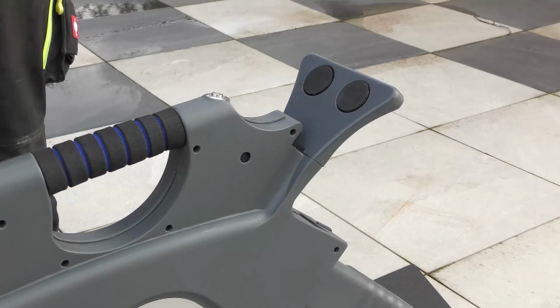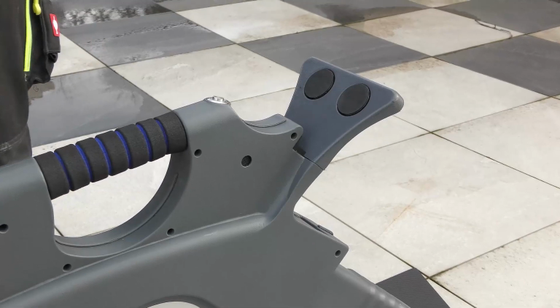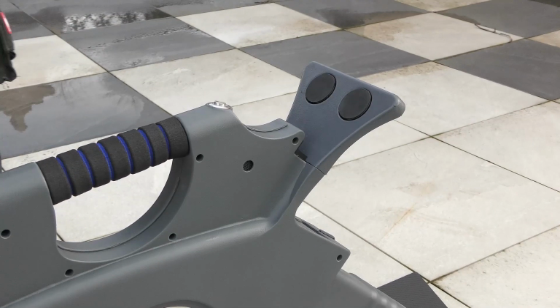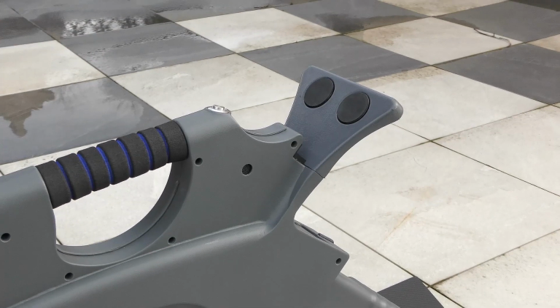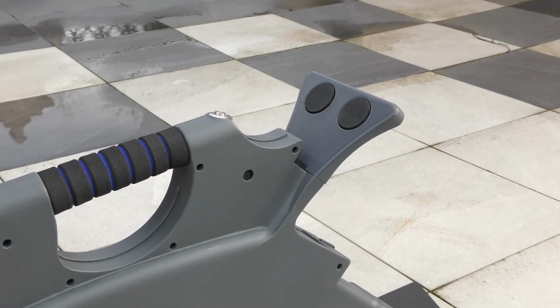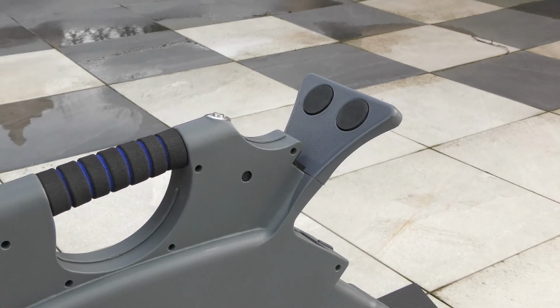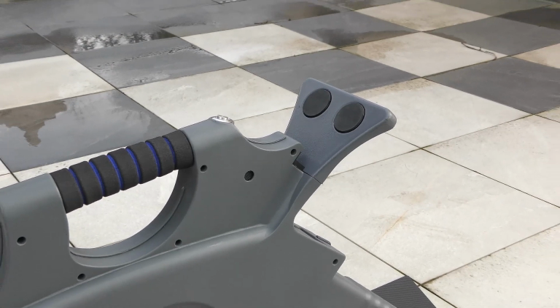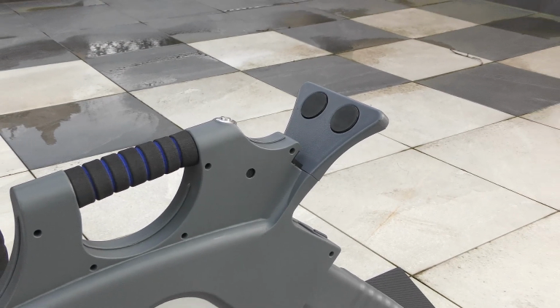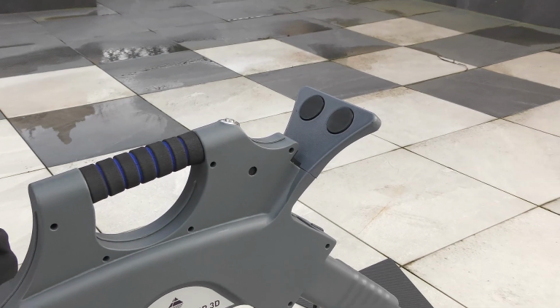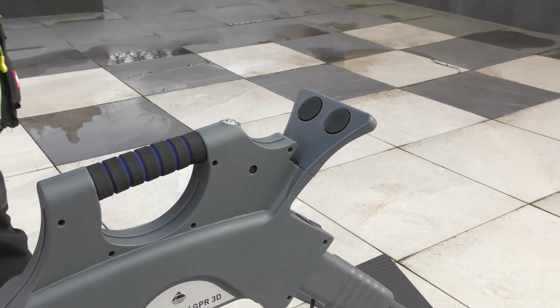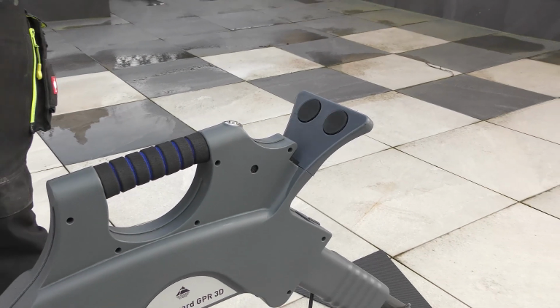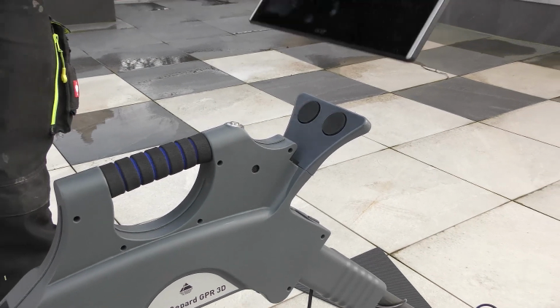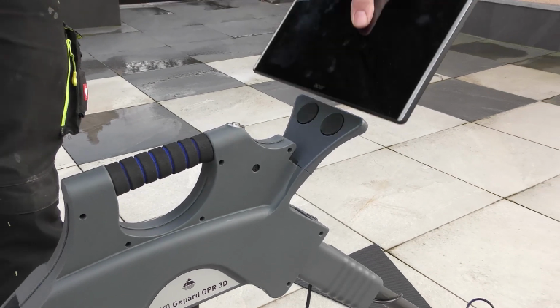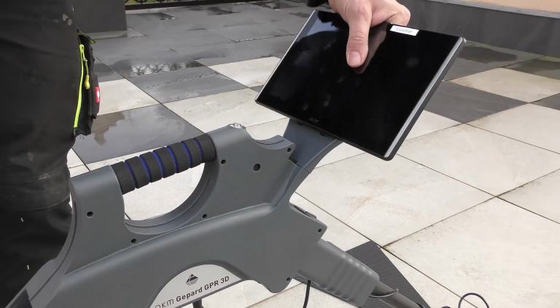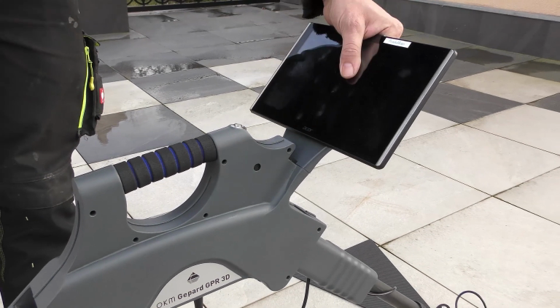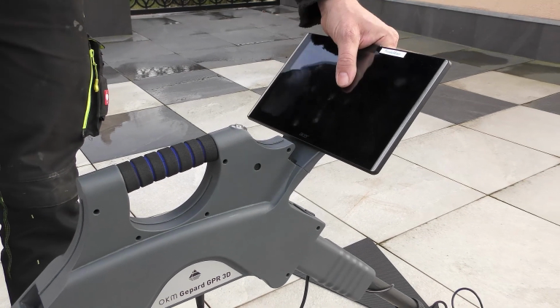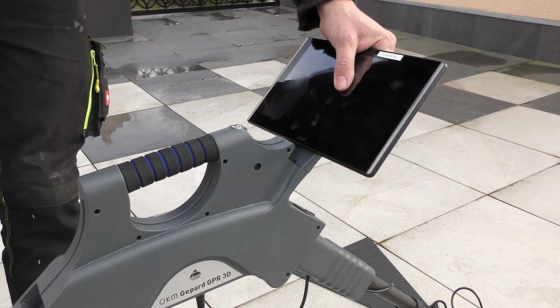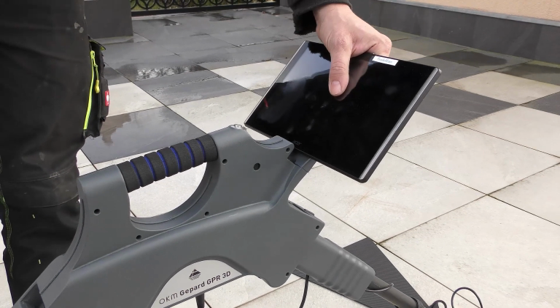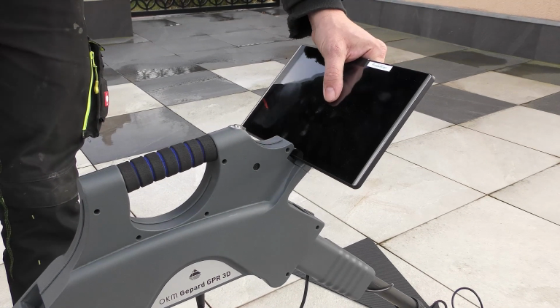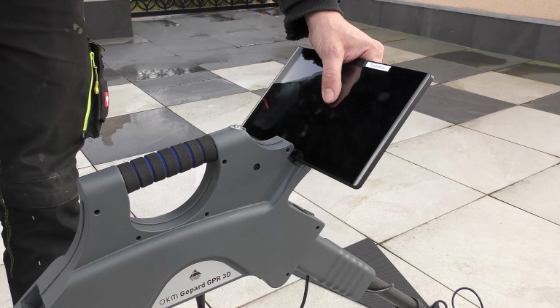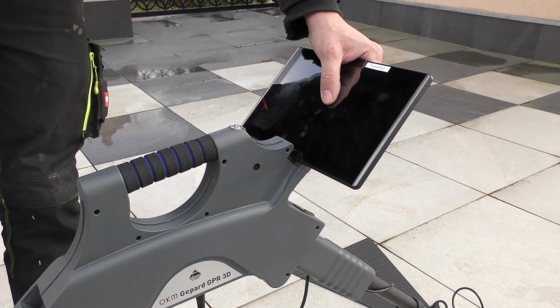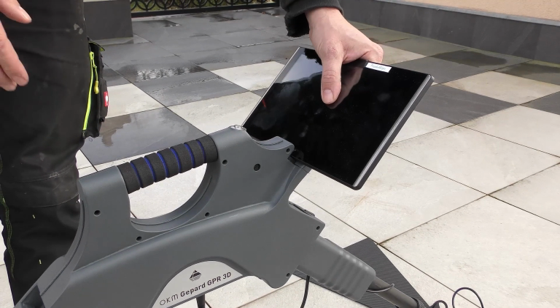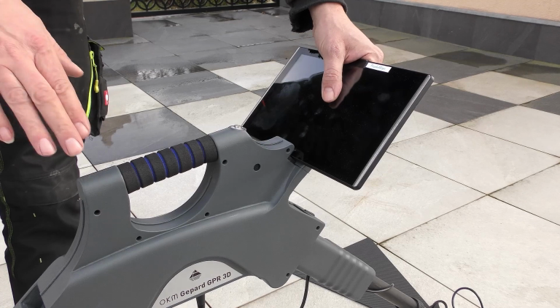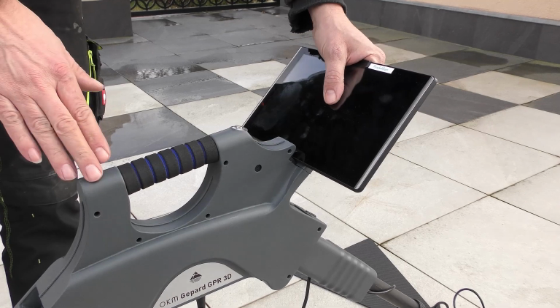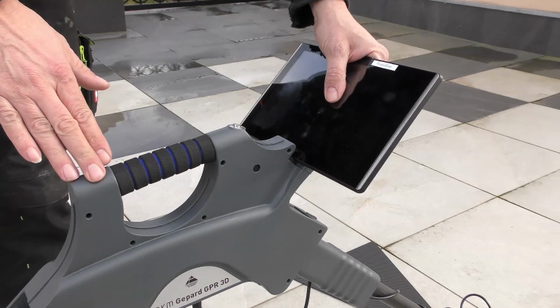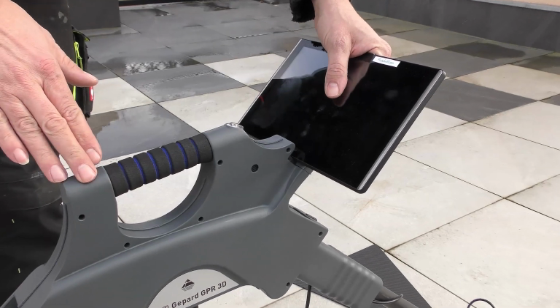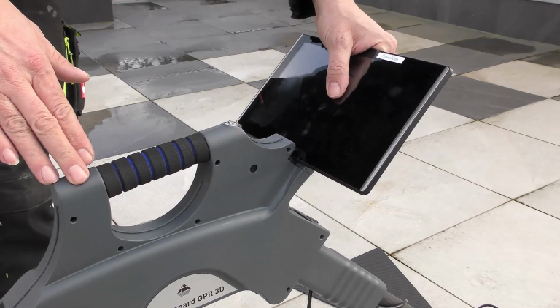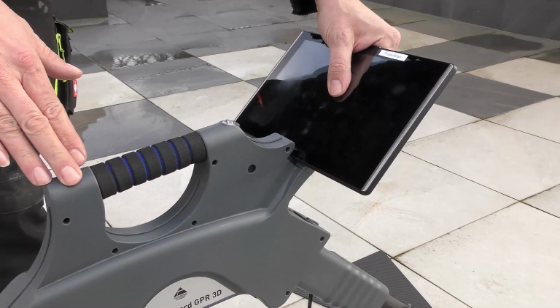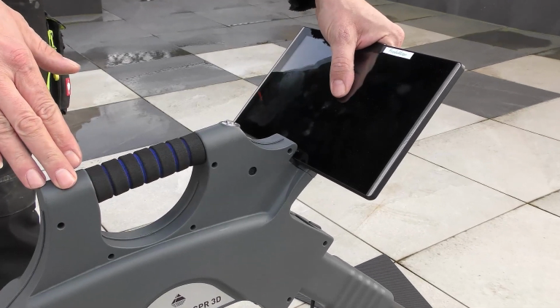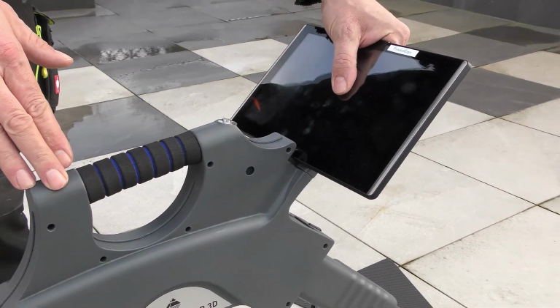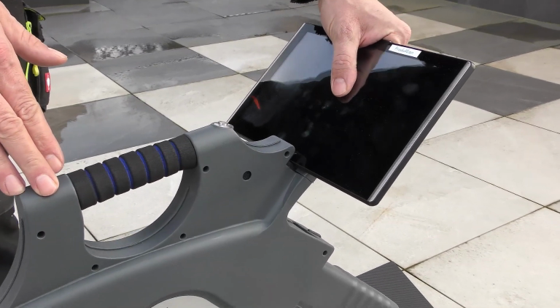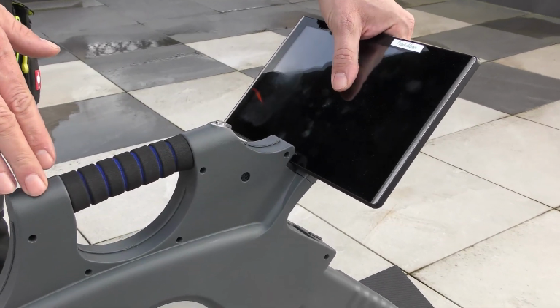Now just put your laptop into the middle holder — the magnets will snap in and you are set to go.